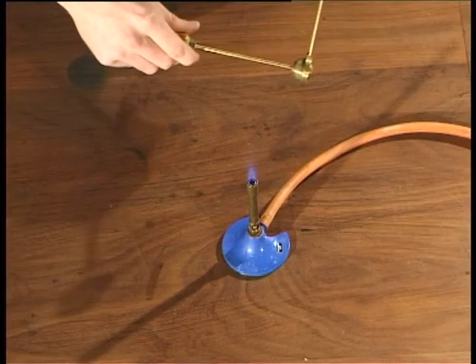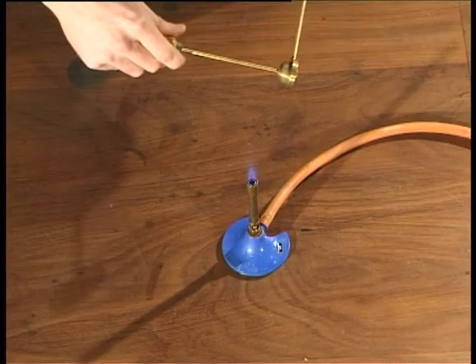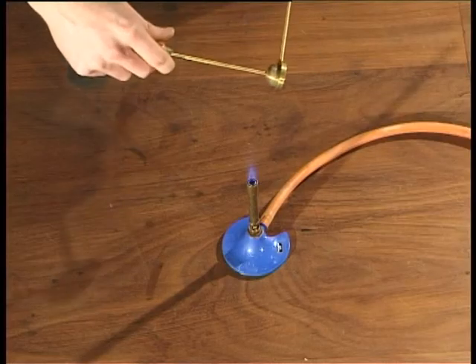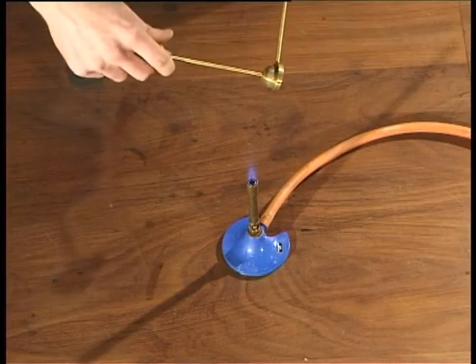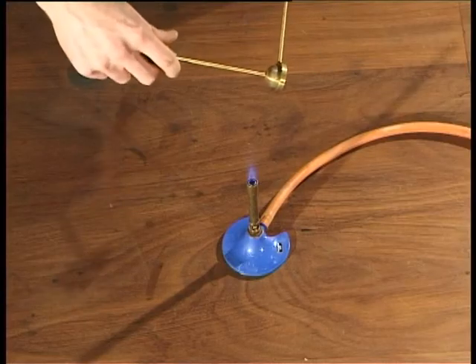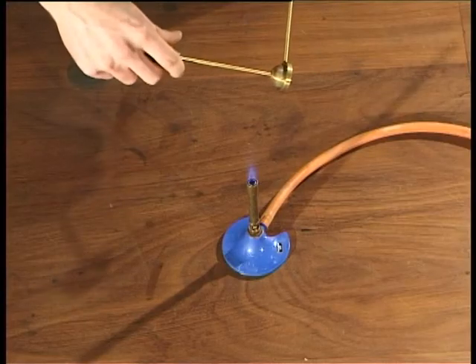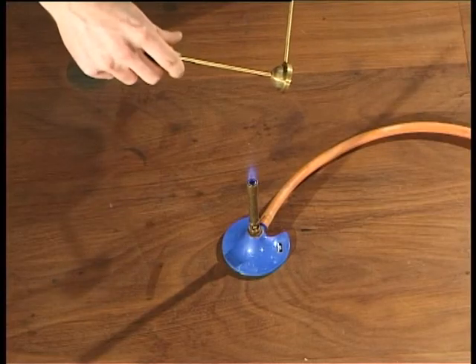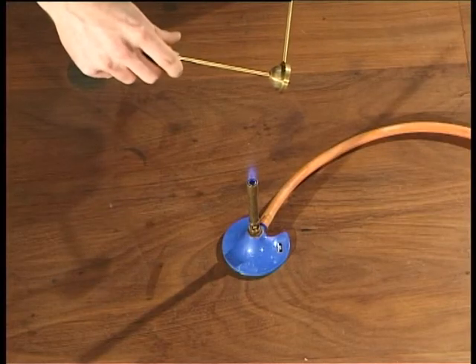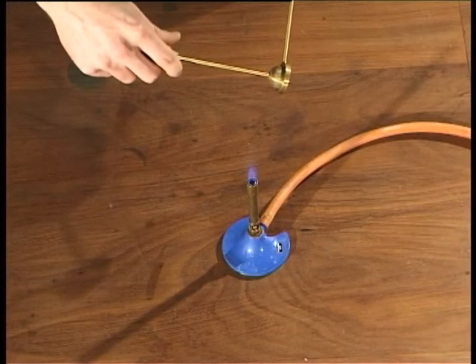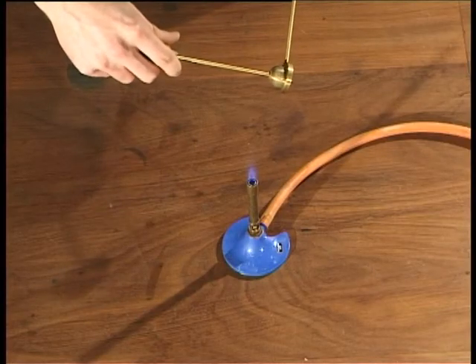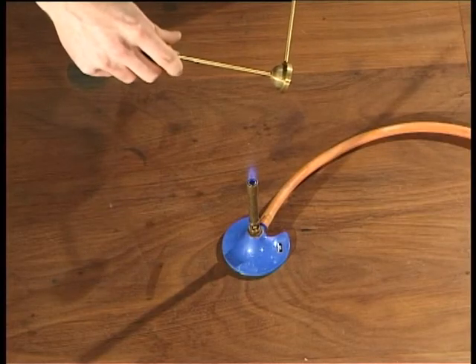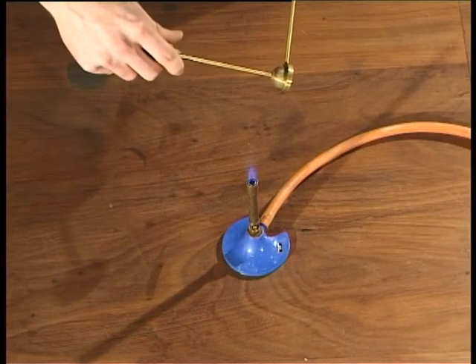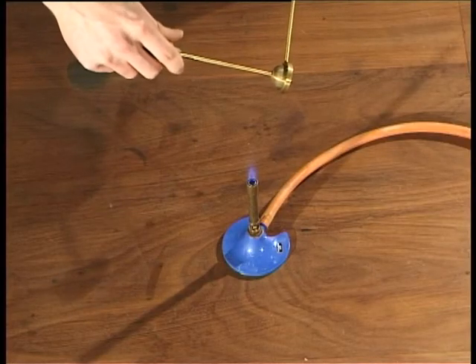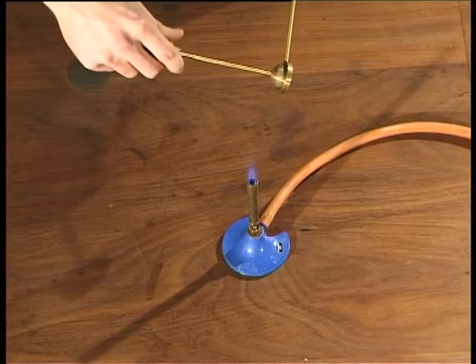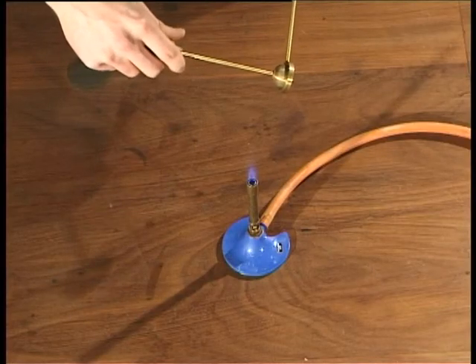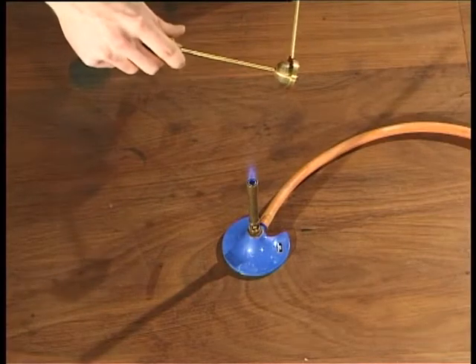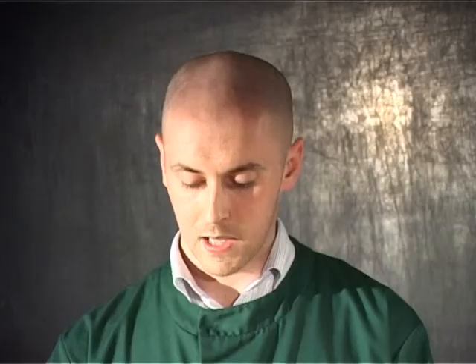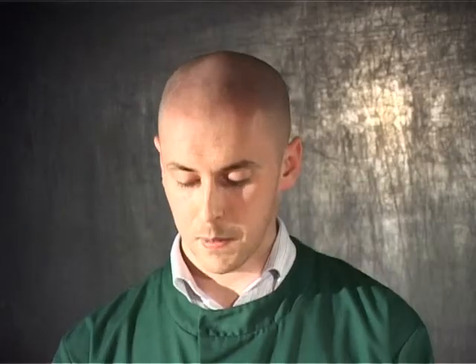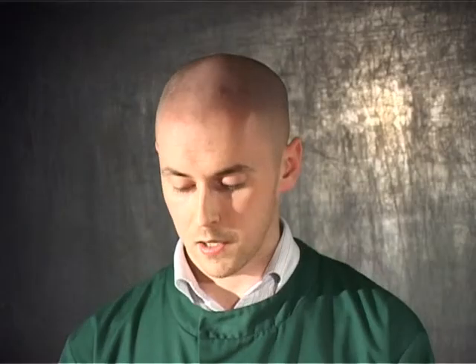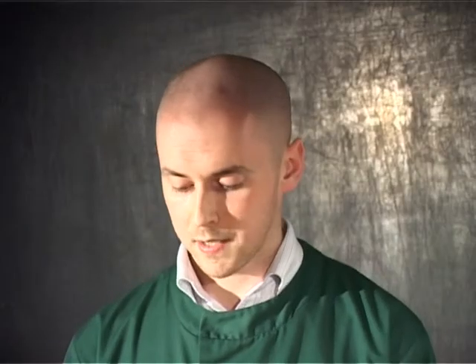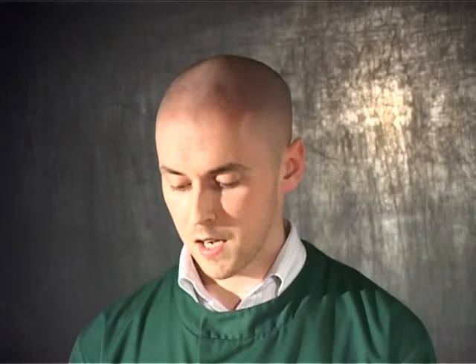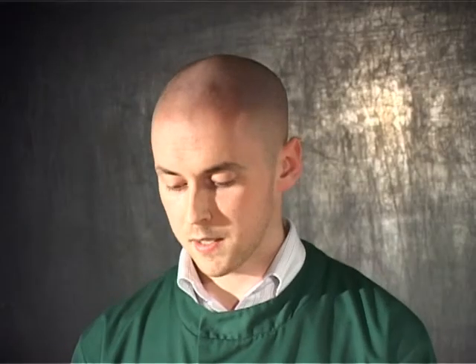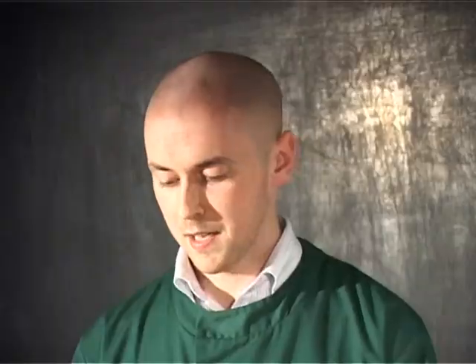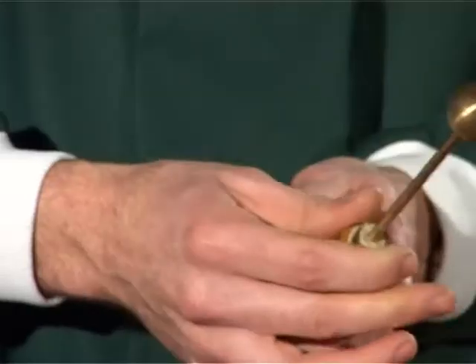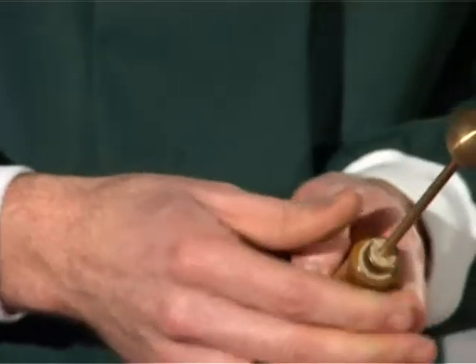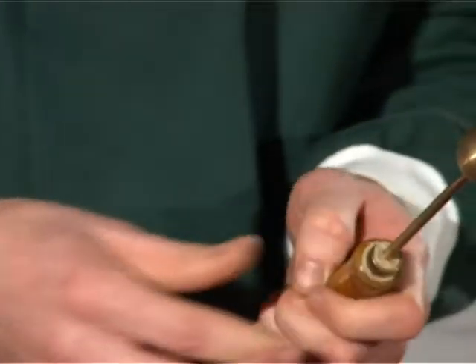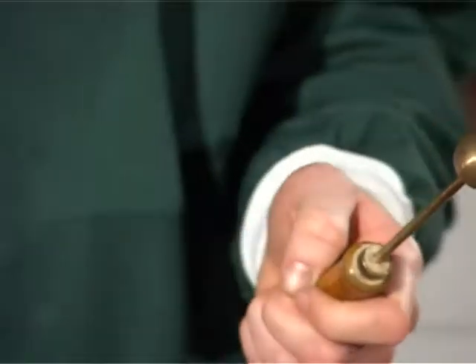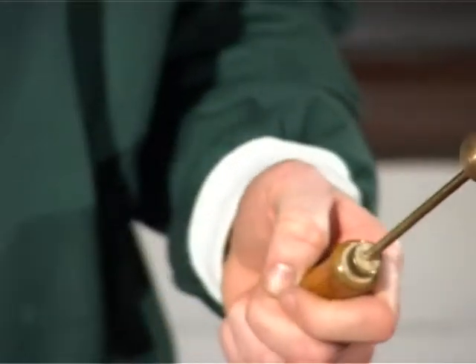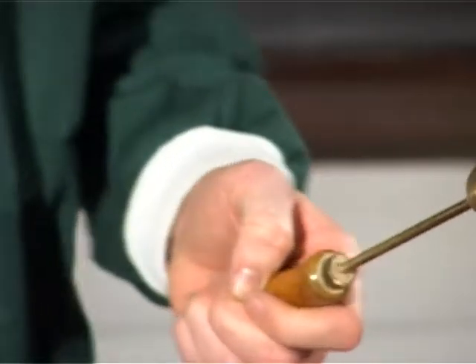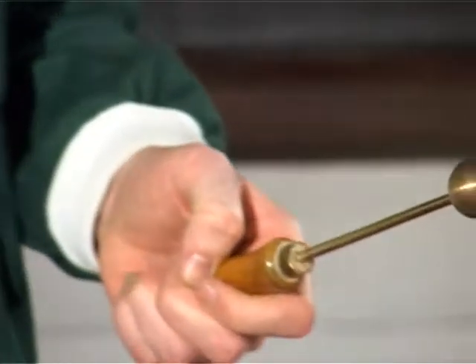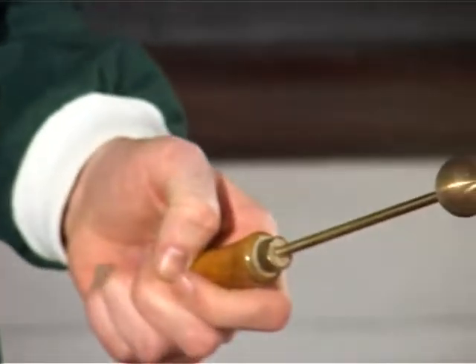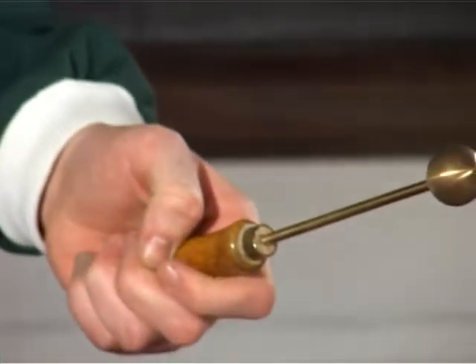As you can see, the ball won't pass through the ring. That's because solids expand or get bigger when heated.